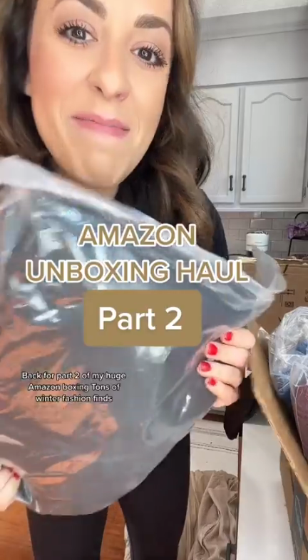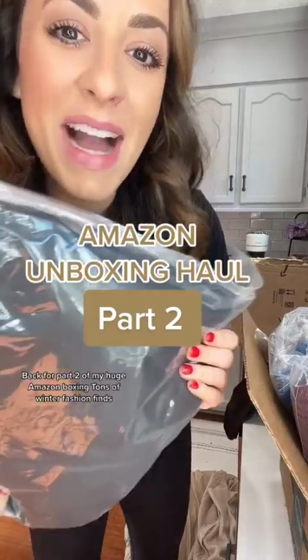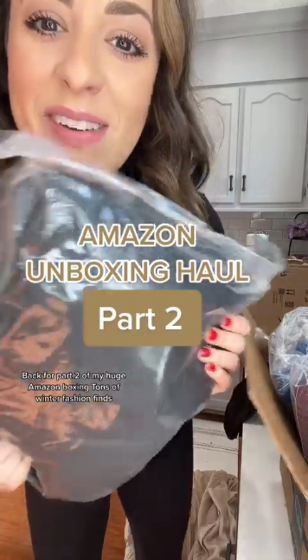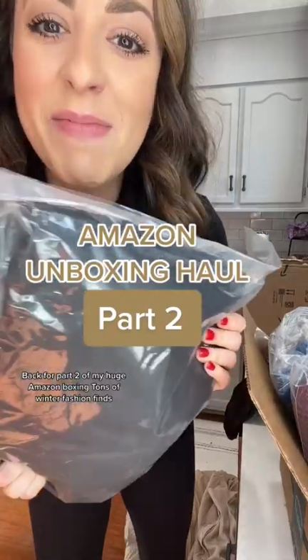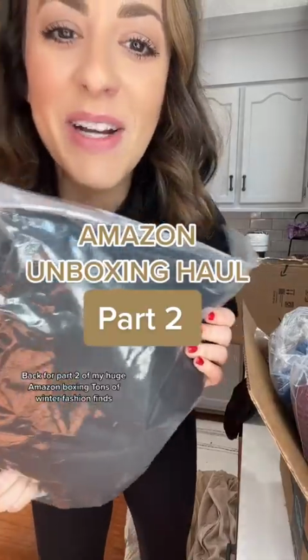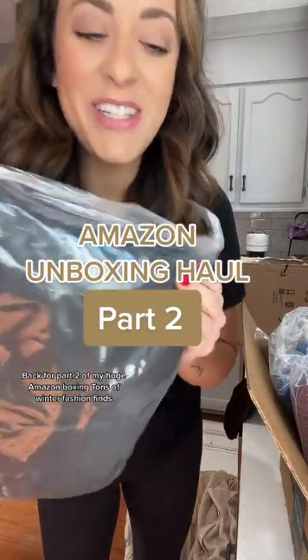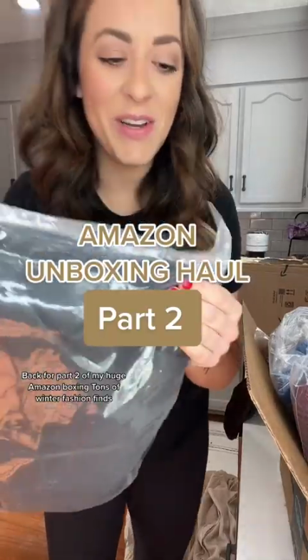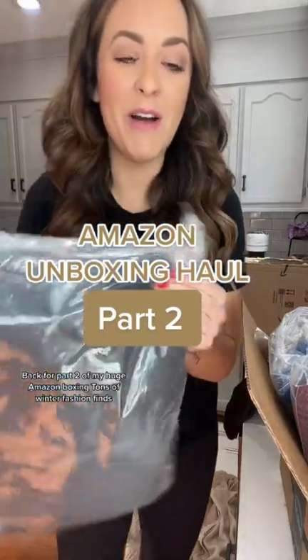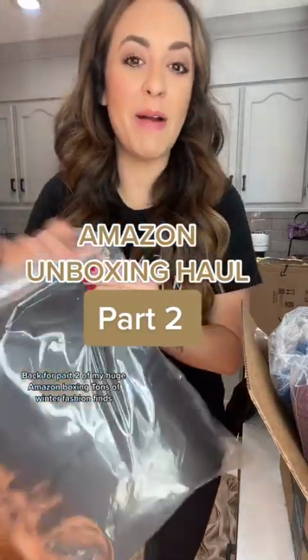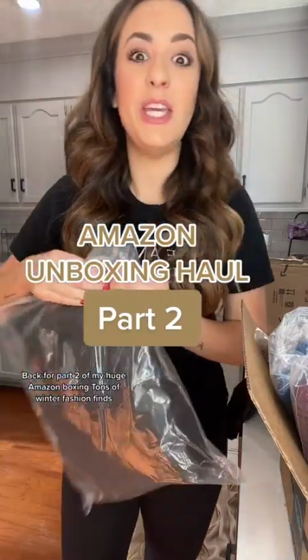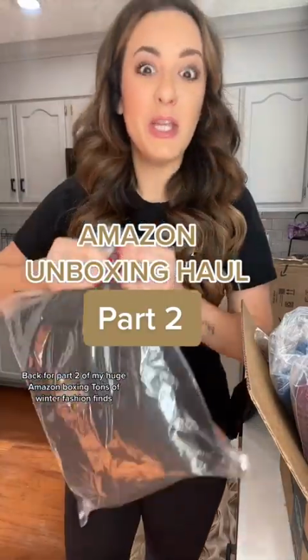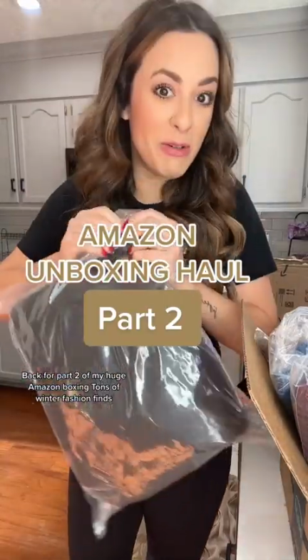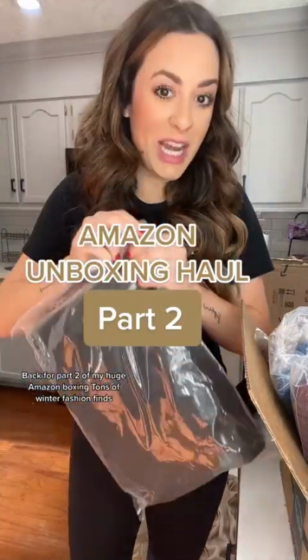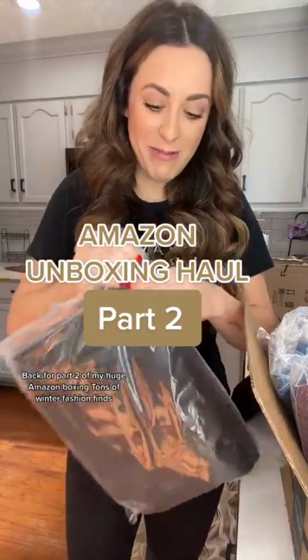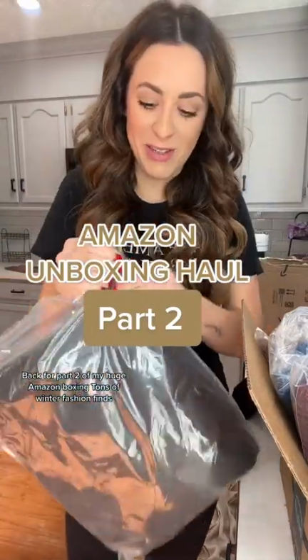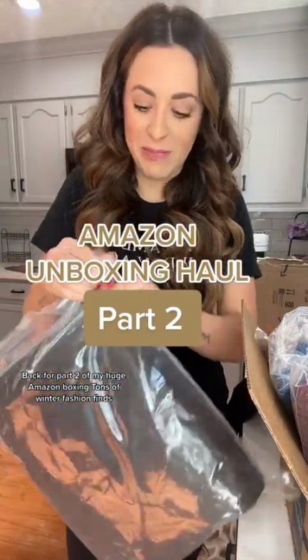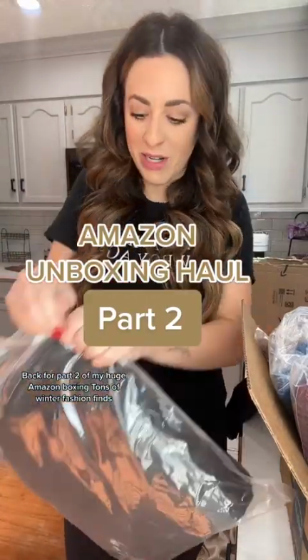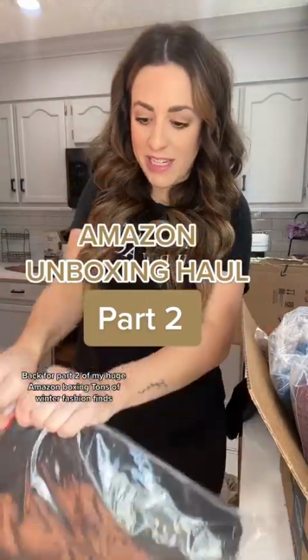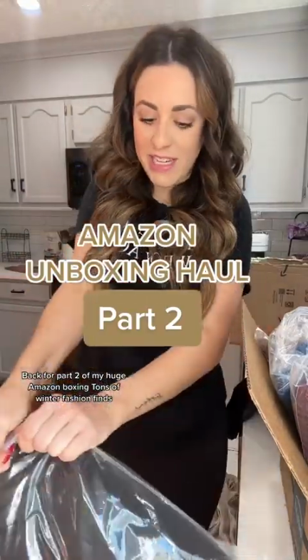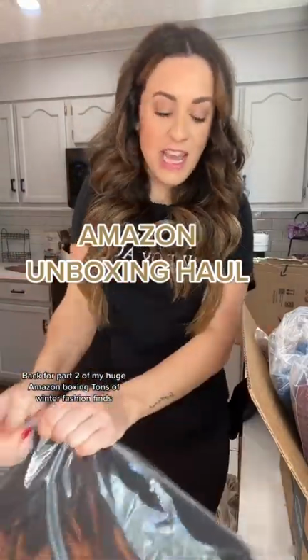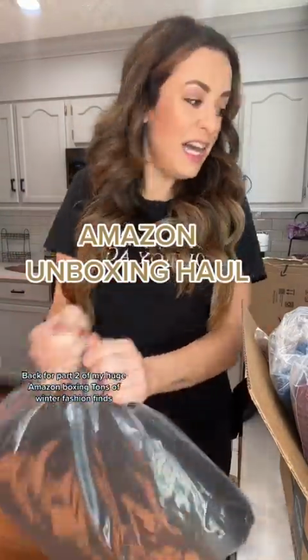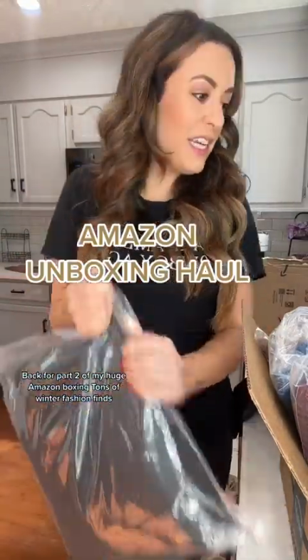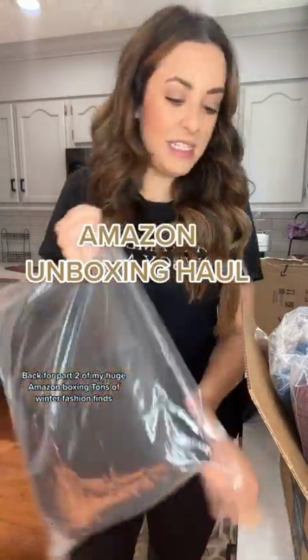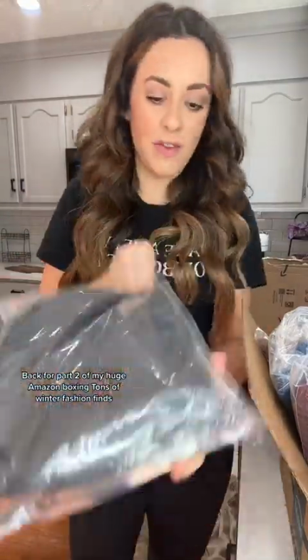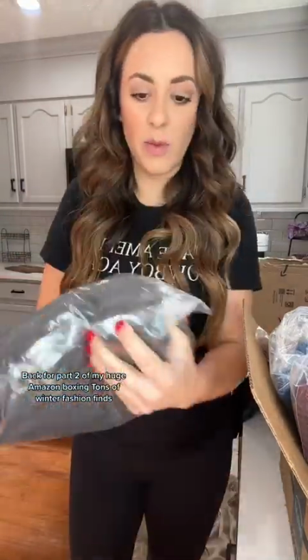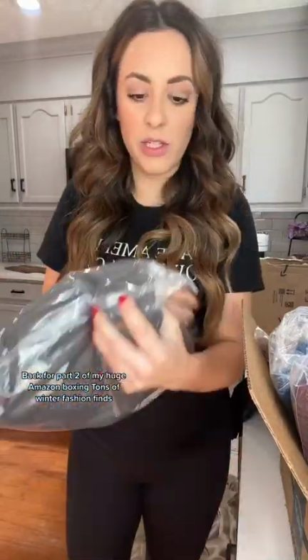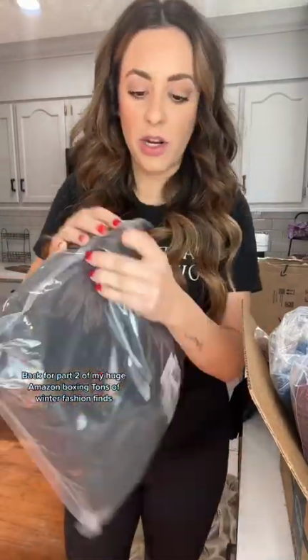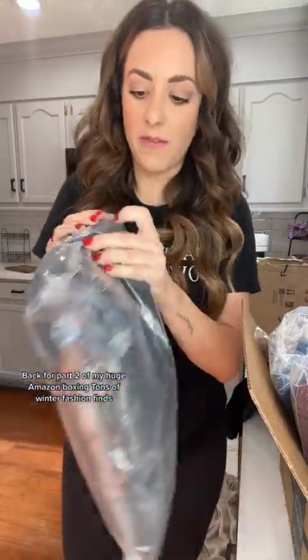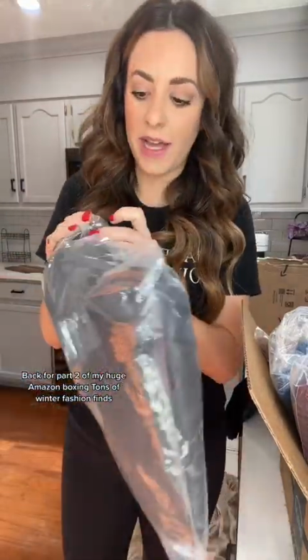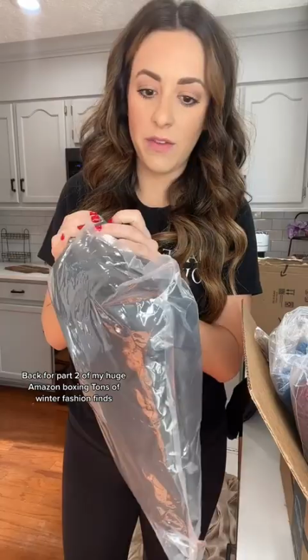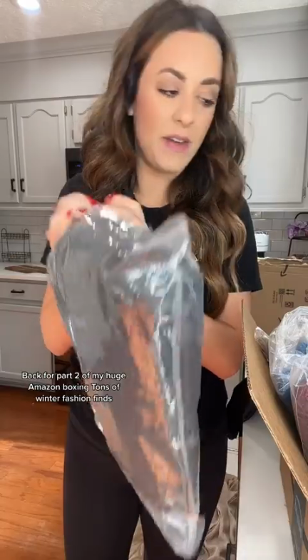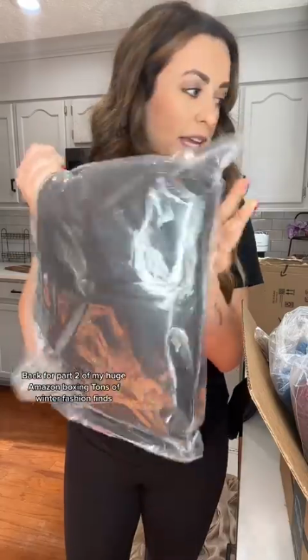Back for part two of my huge Amazon unboxing — tons of winter fashion fun.